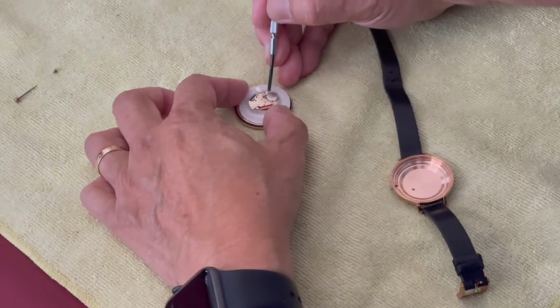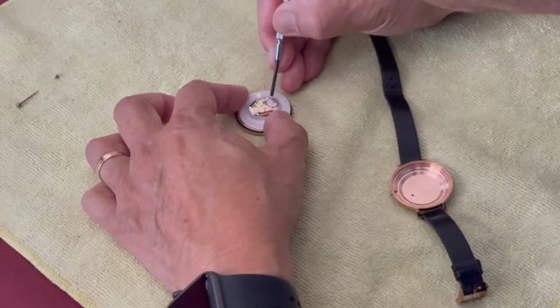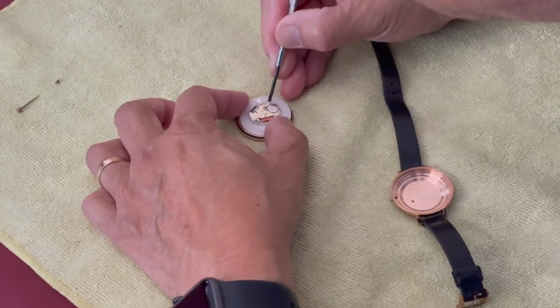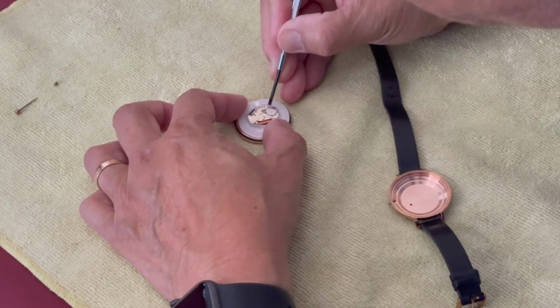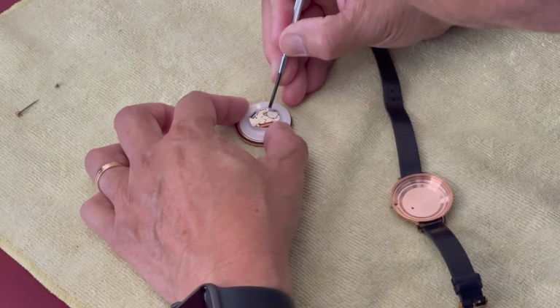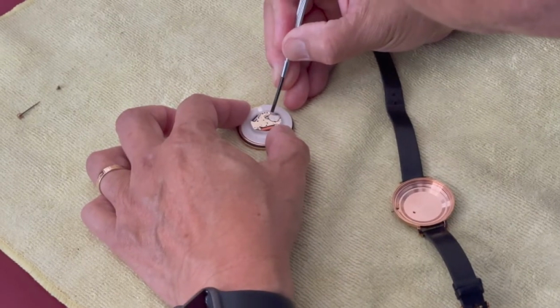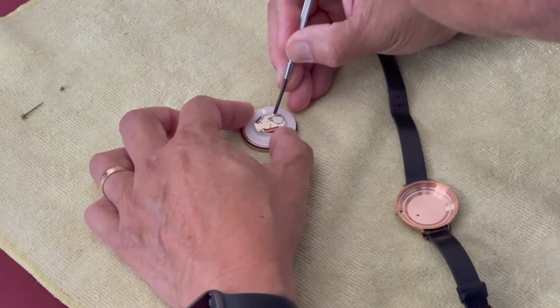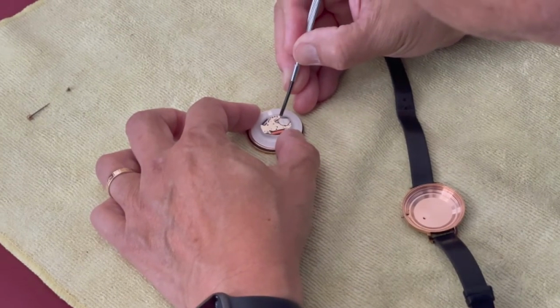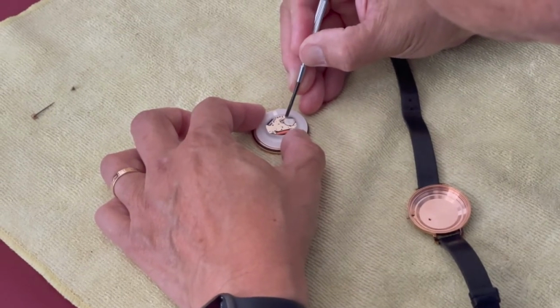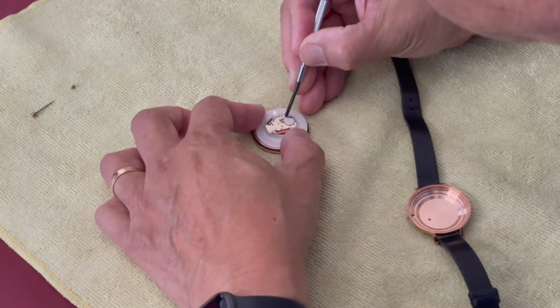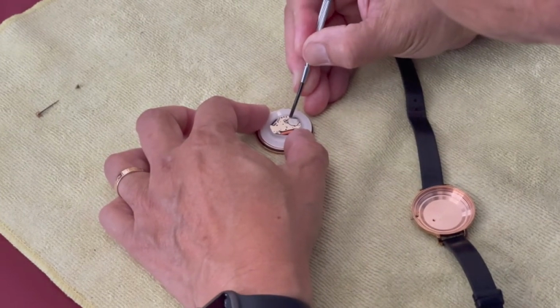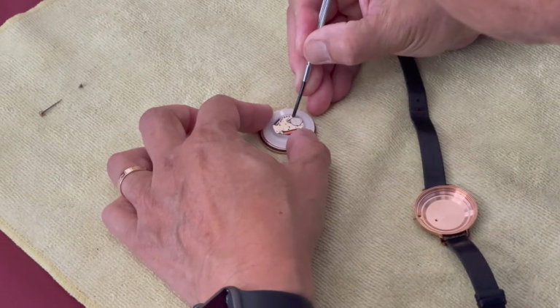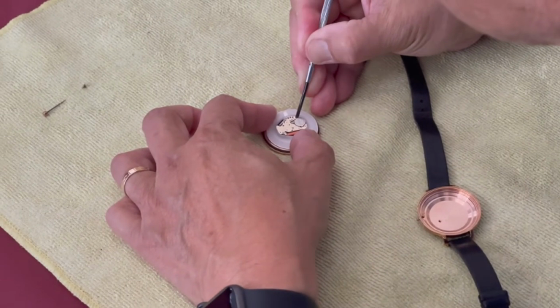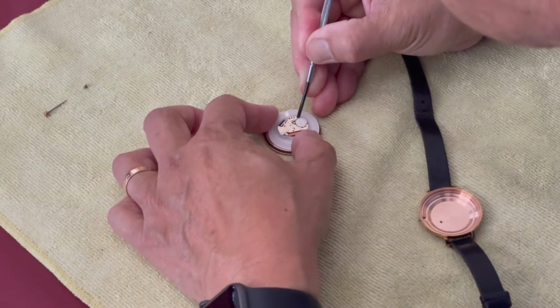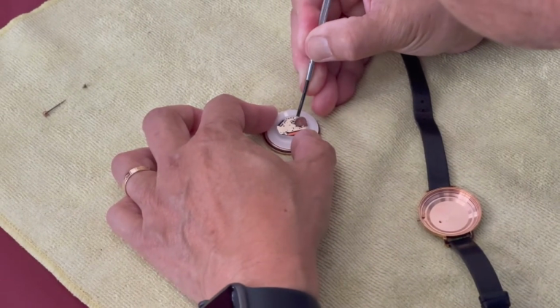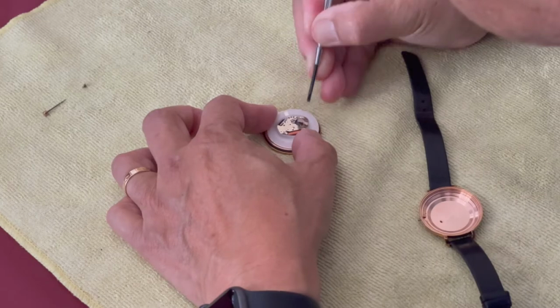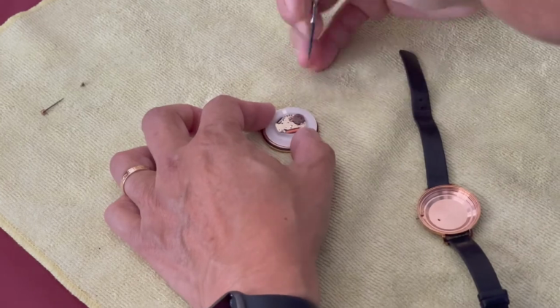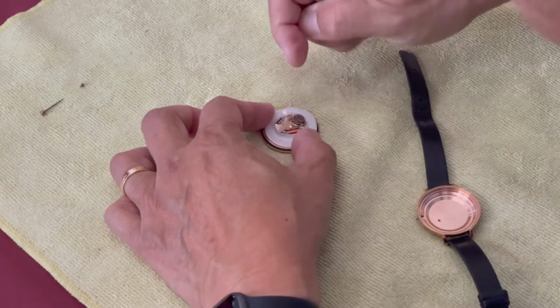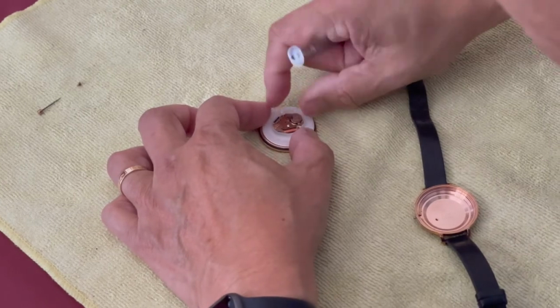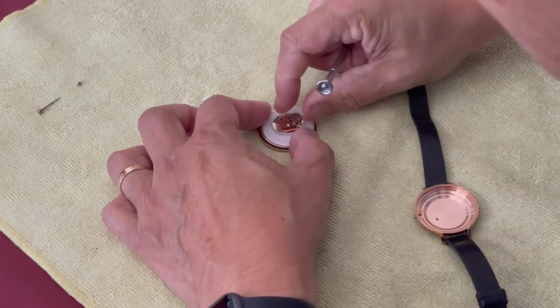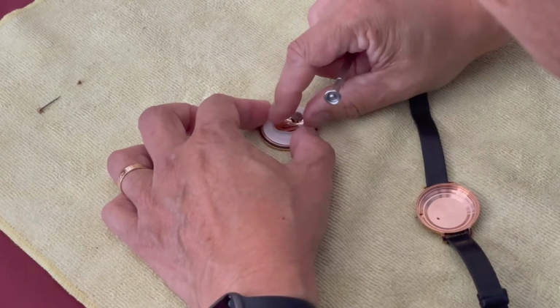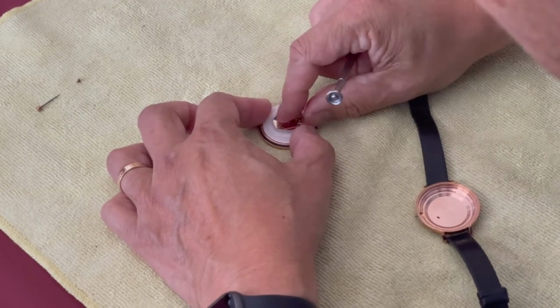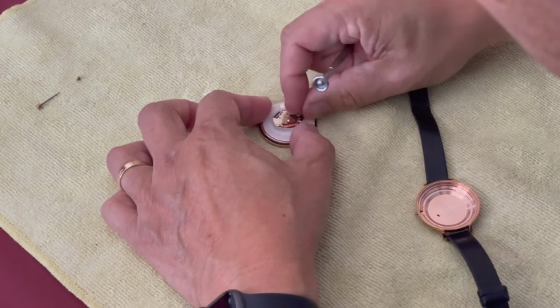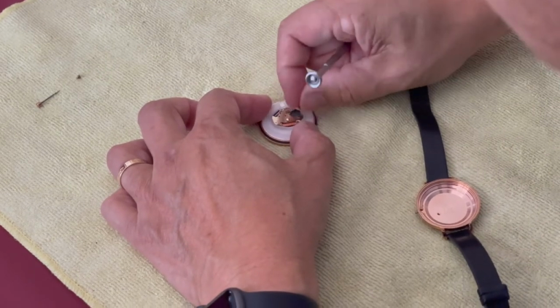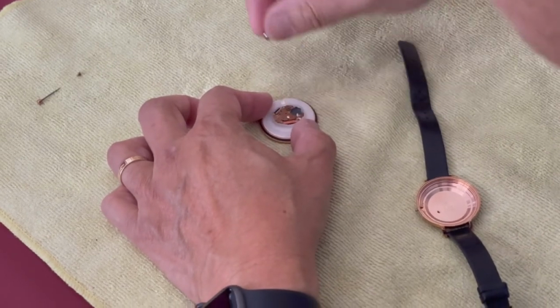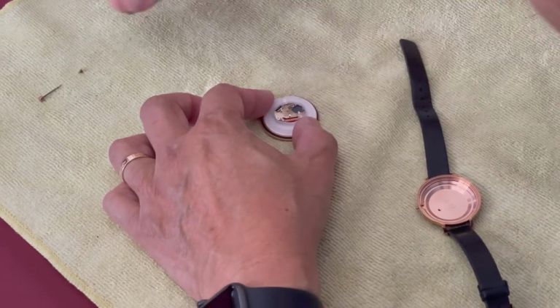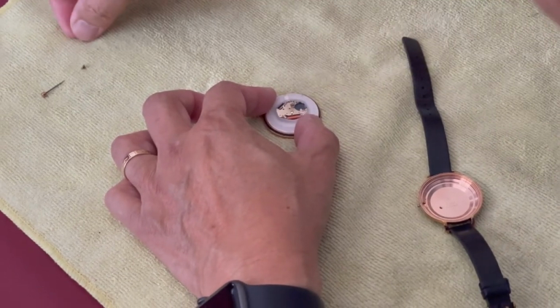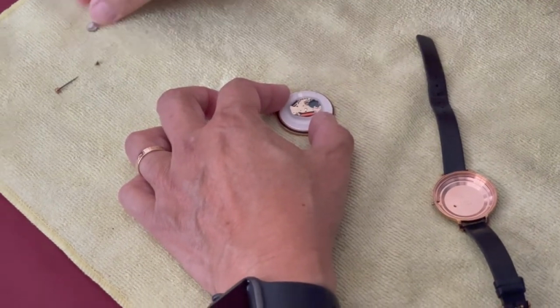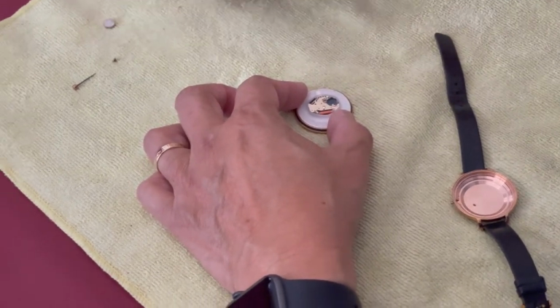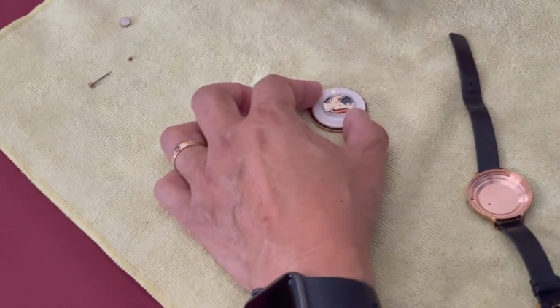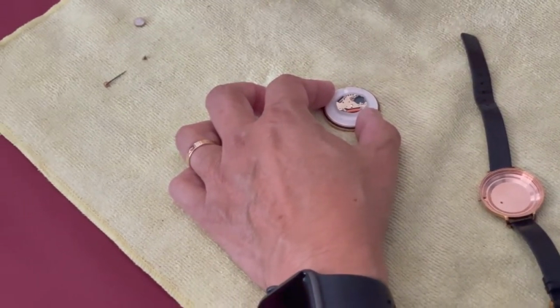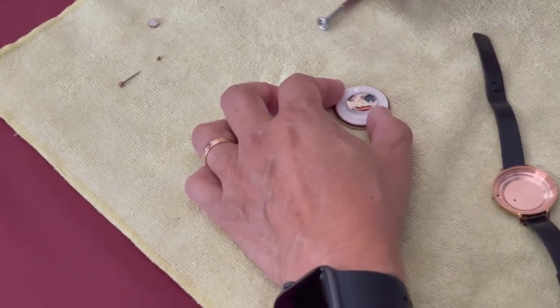Now use the screwdriver to pop out the dead battery and carefully push the new battery into place.